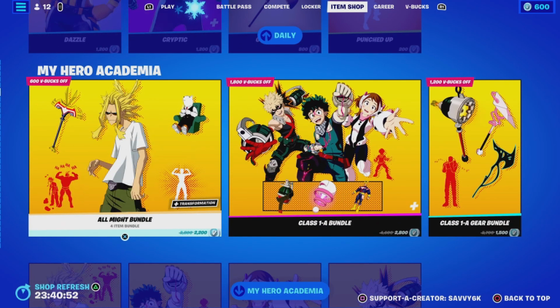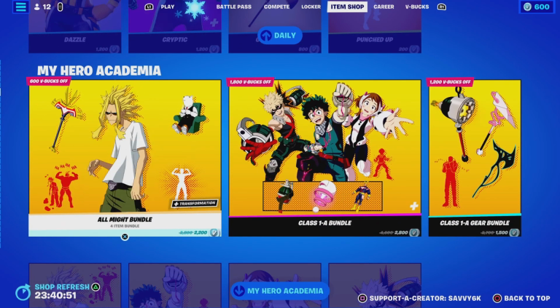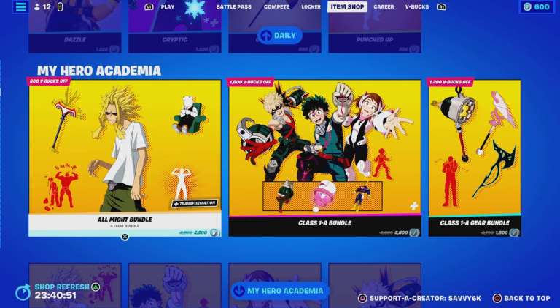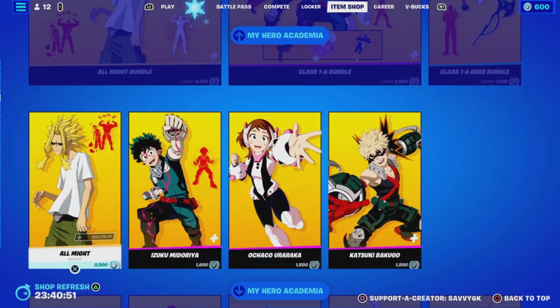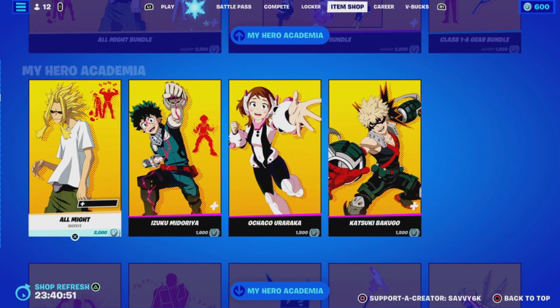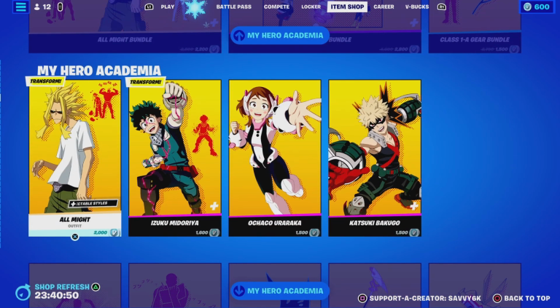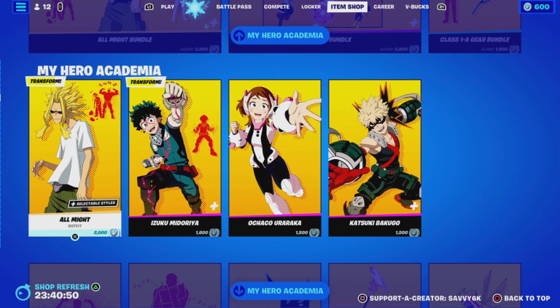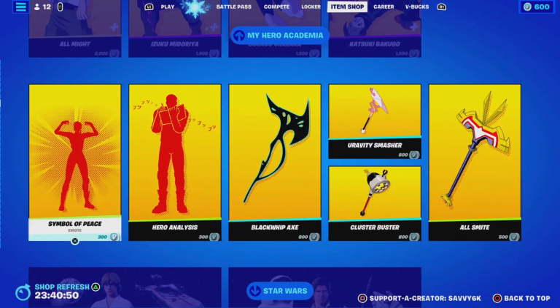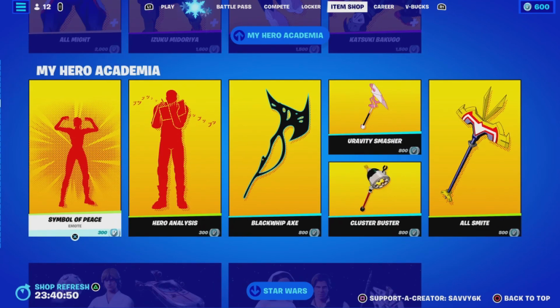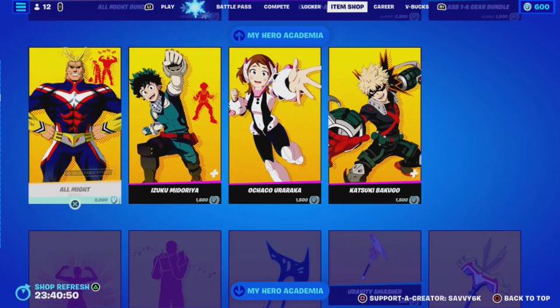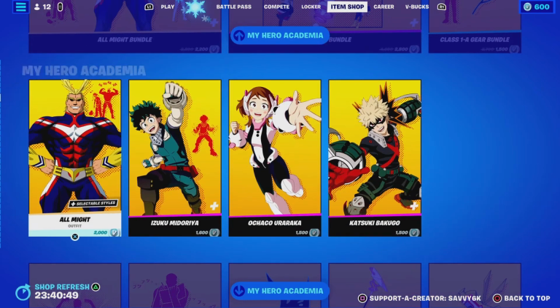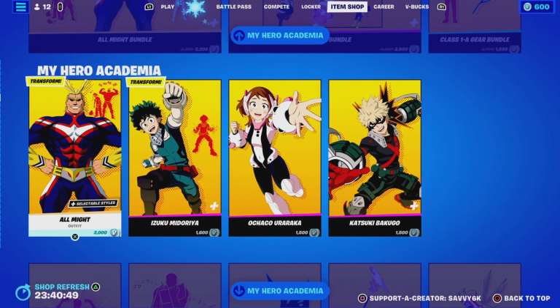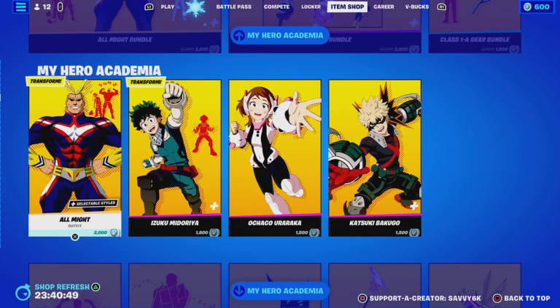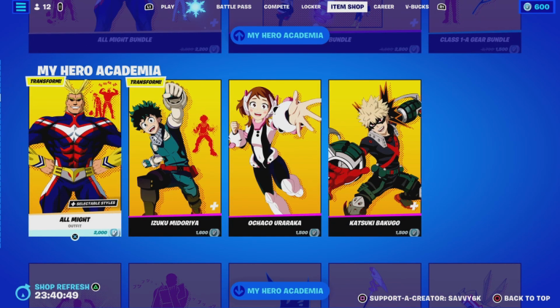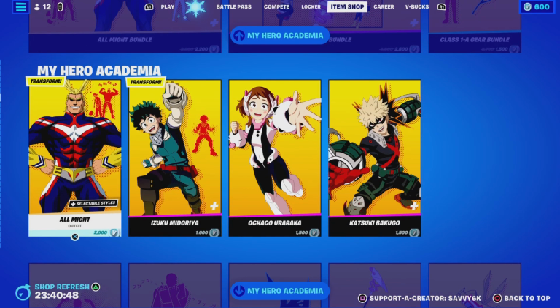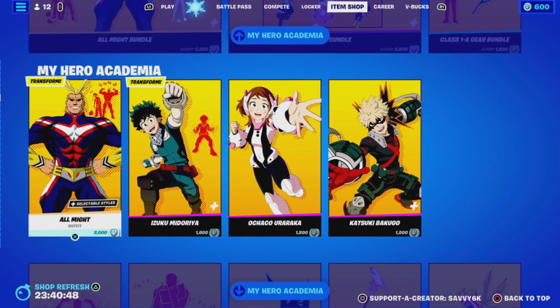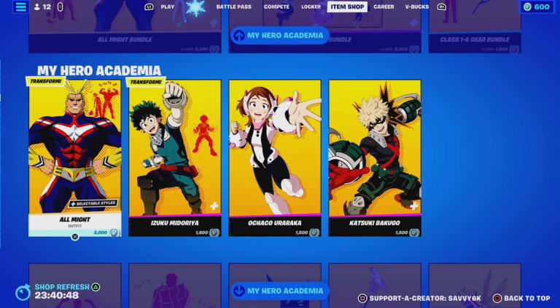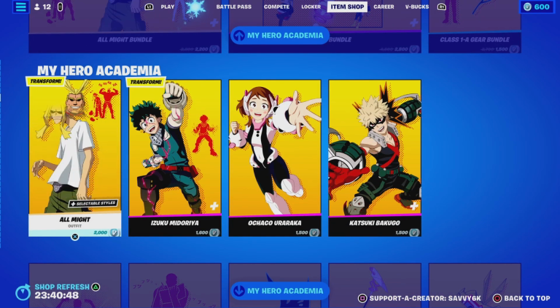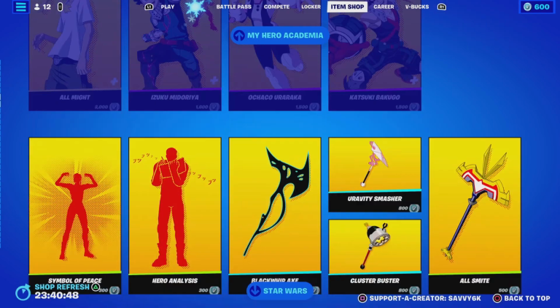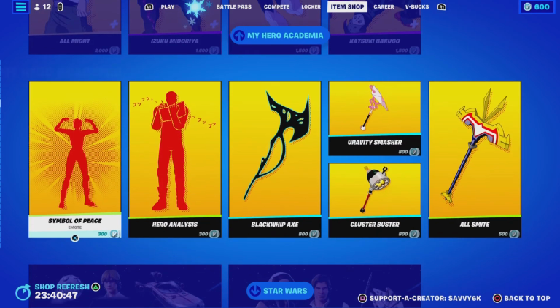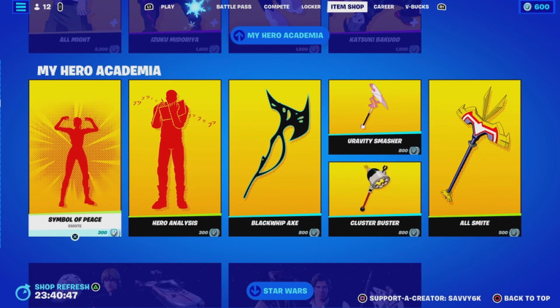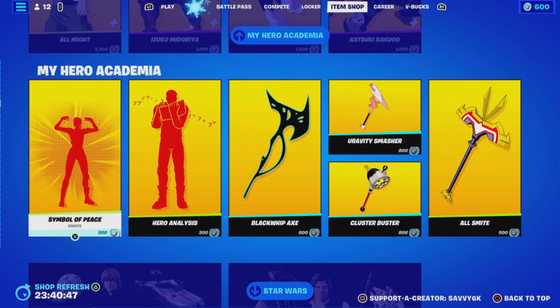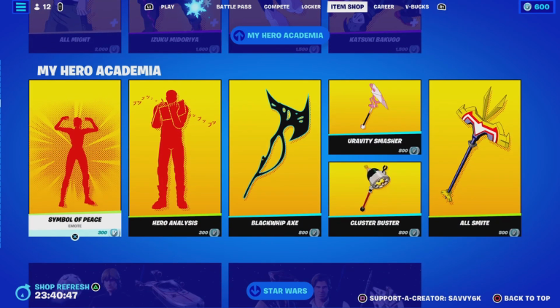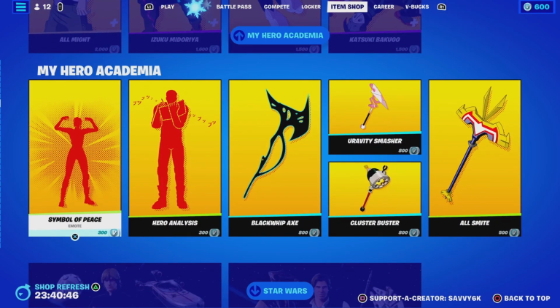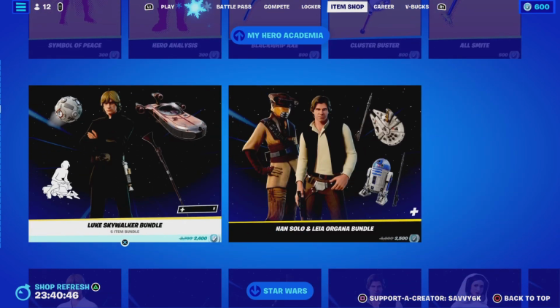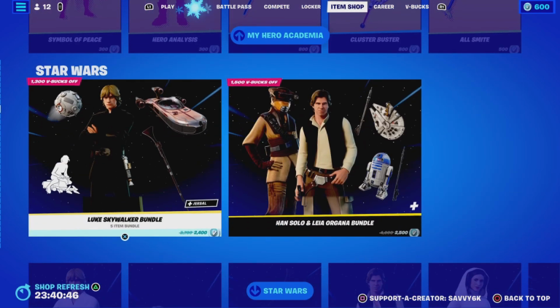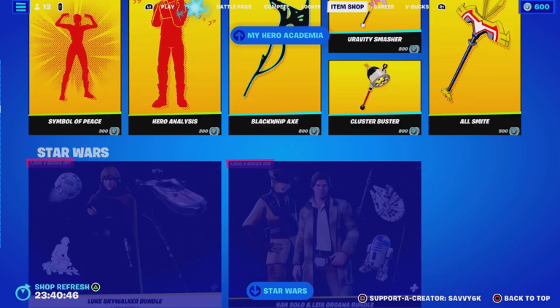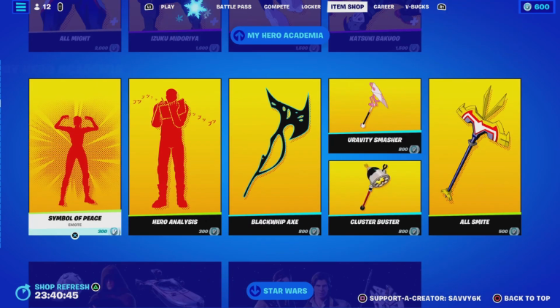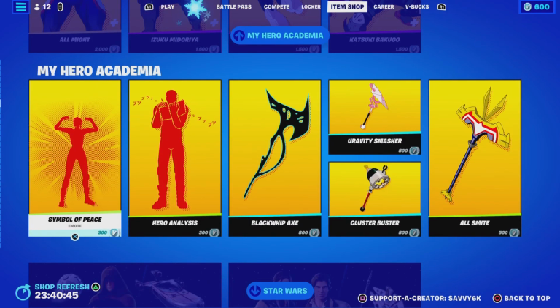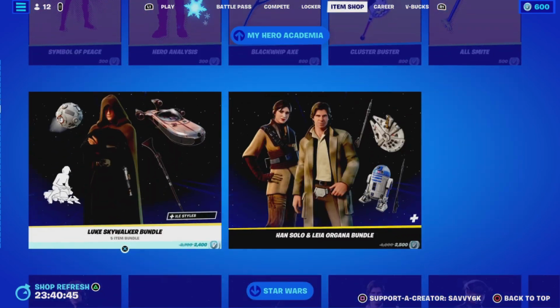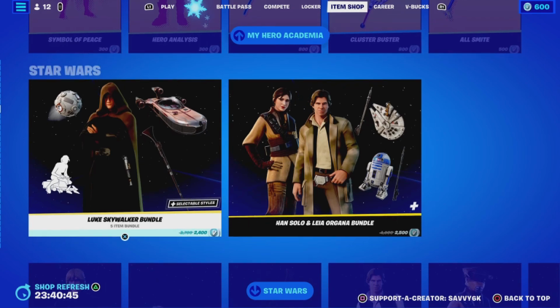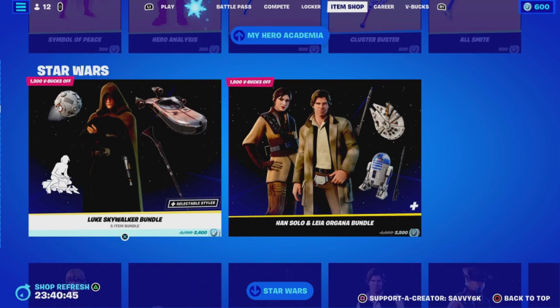We've got All Might Bundle Stelling, we've got the Anime Skins in, and the Pickaxes and Gliders — I mean Emotes.